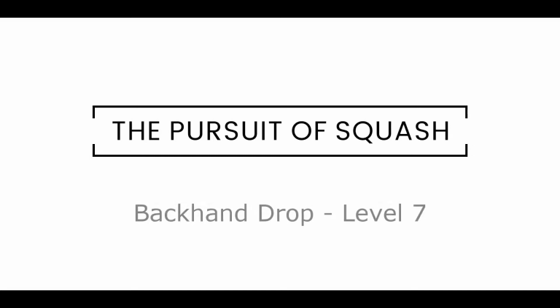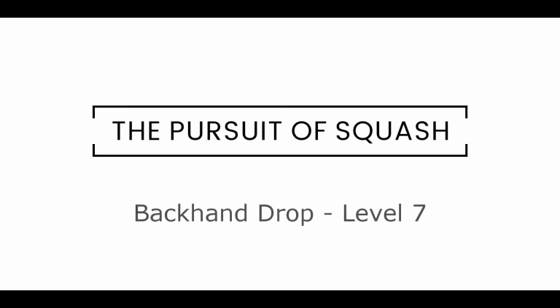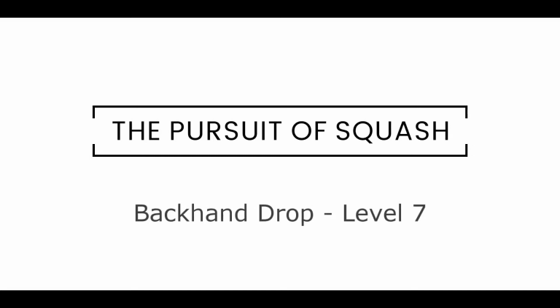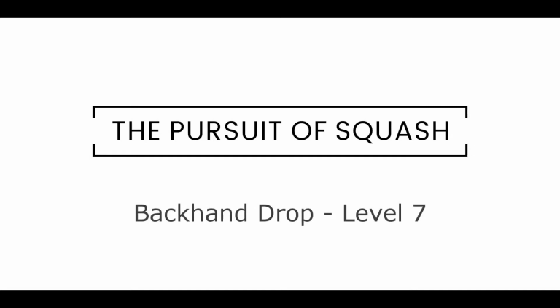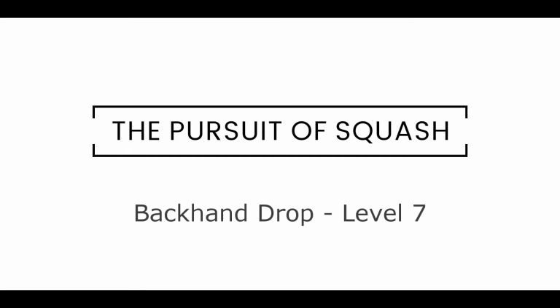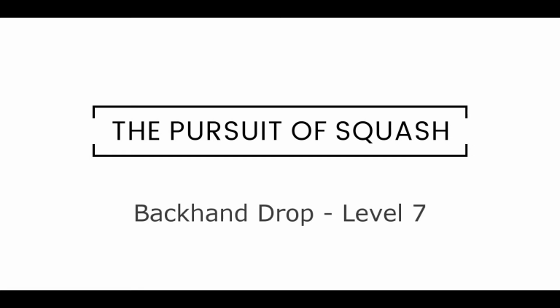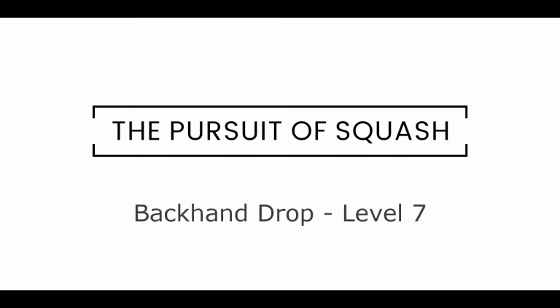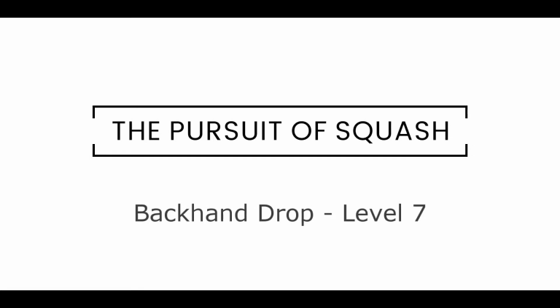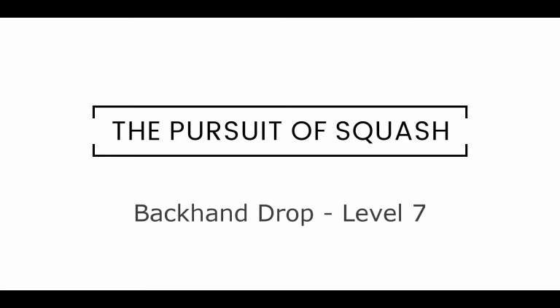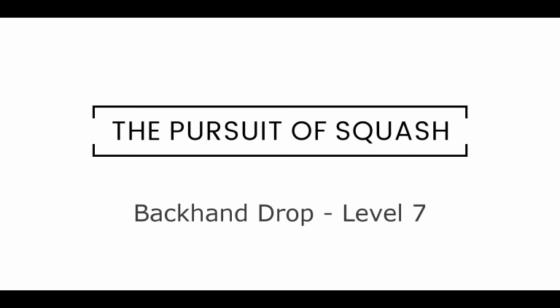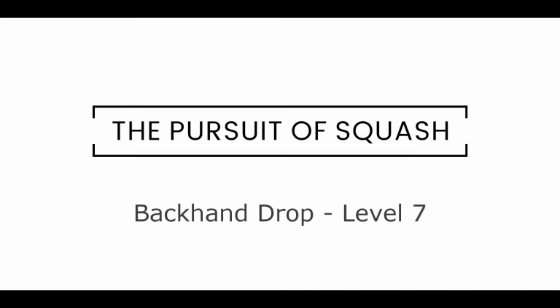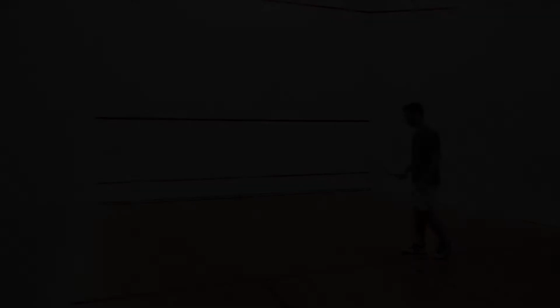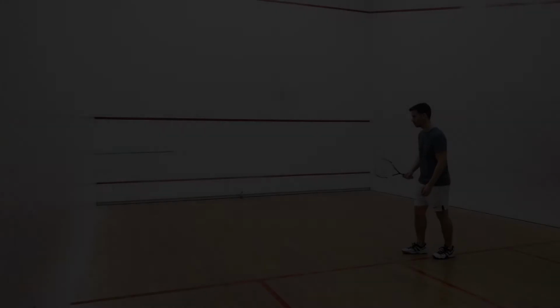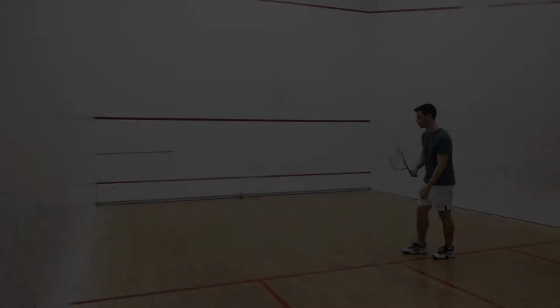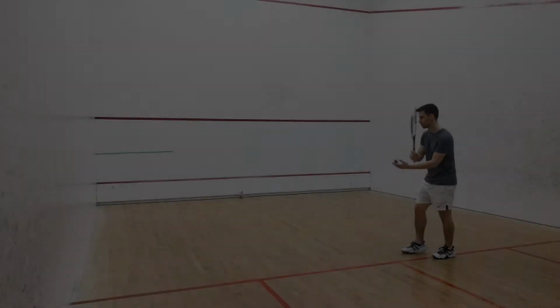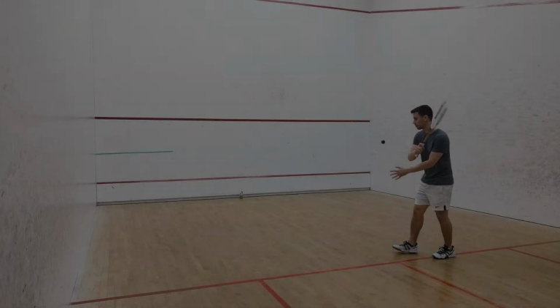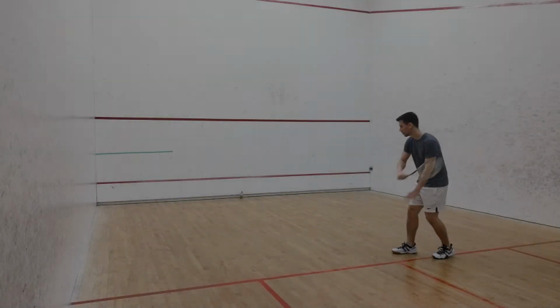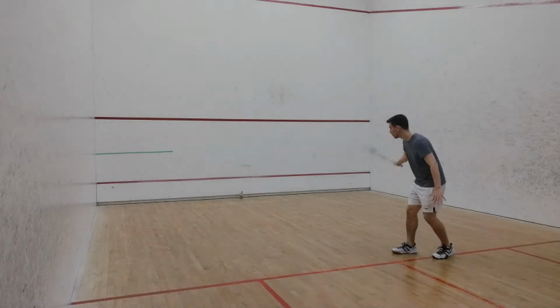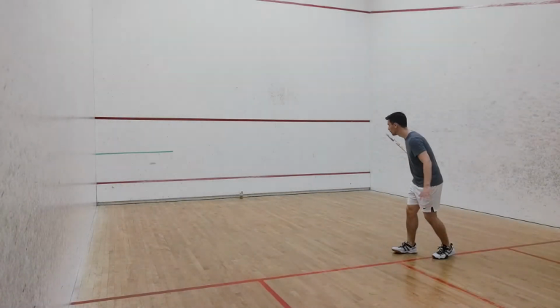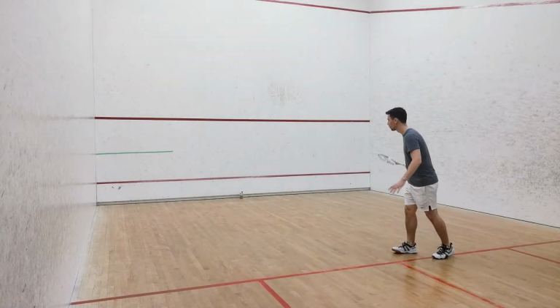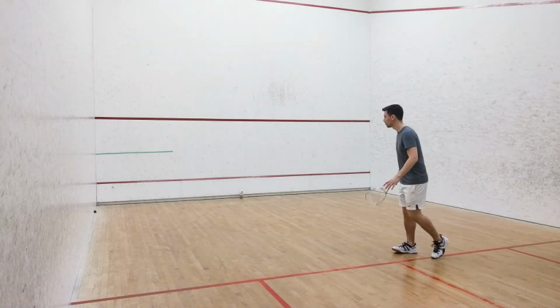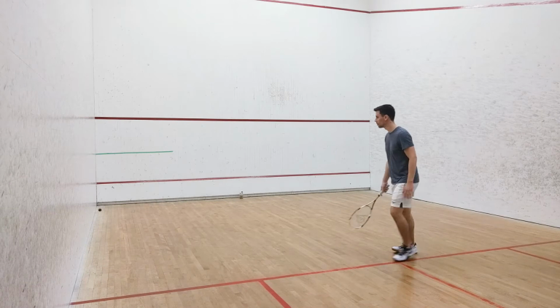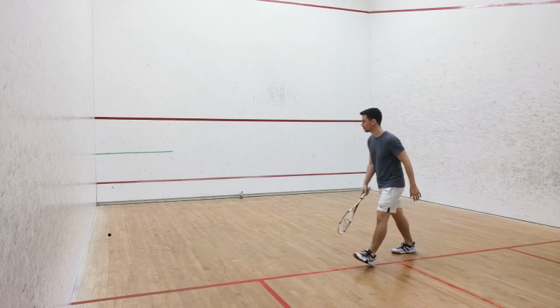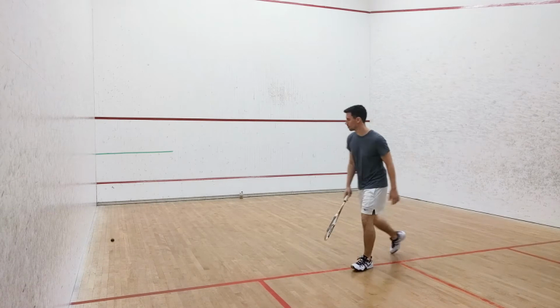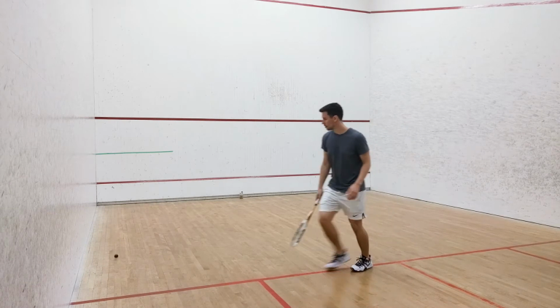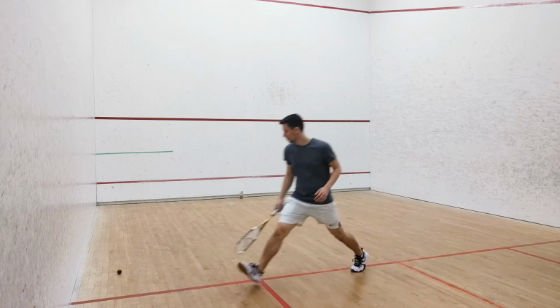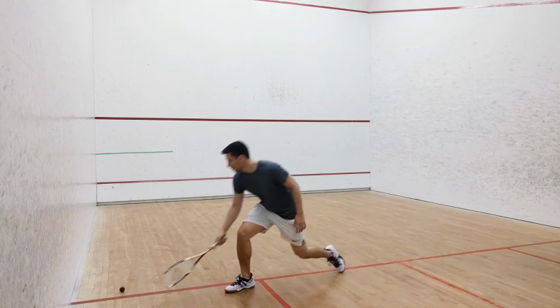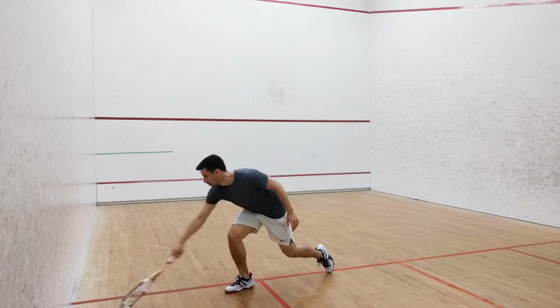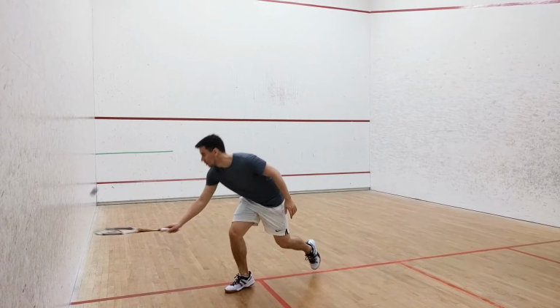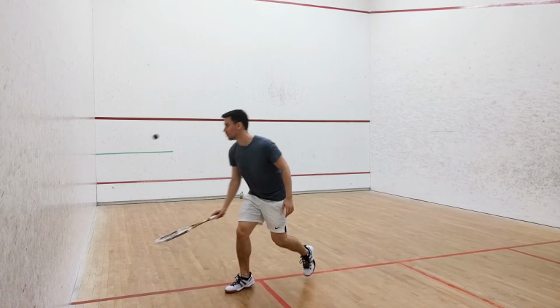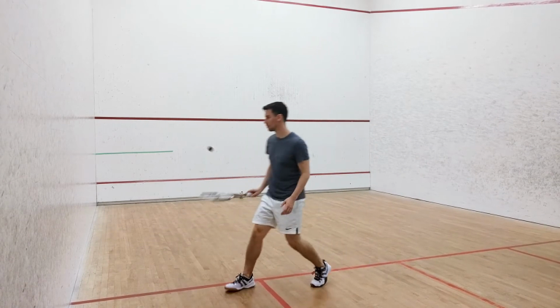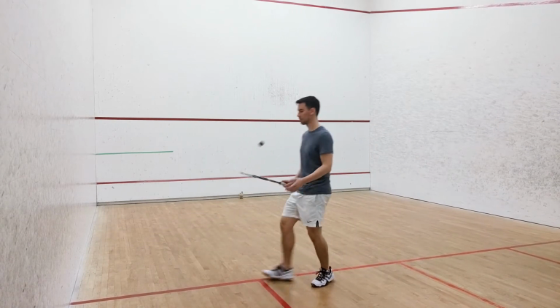Backhand drop level 7. In this challenge we're going to focus on developing the backhand drop from the tee.